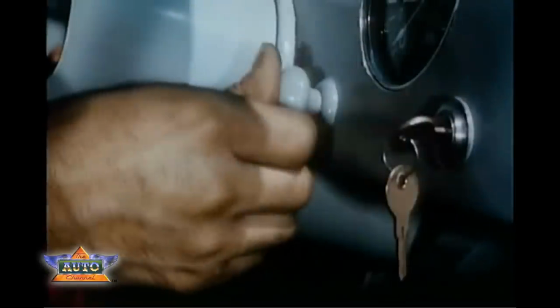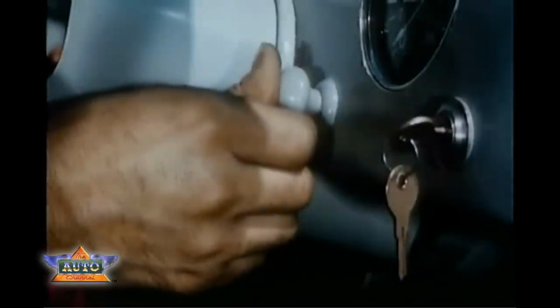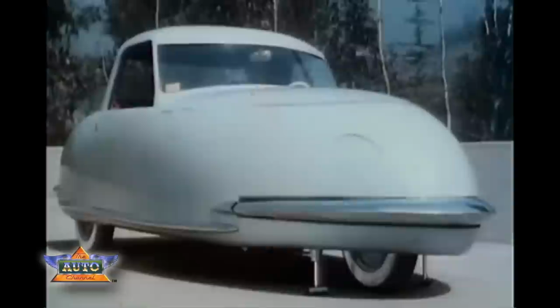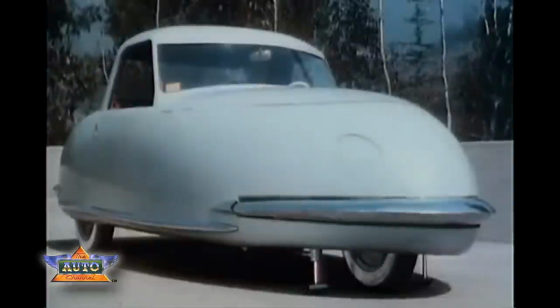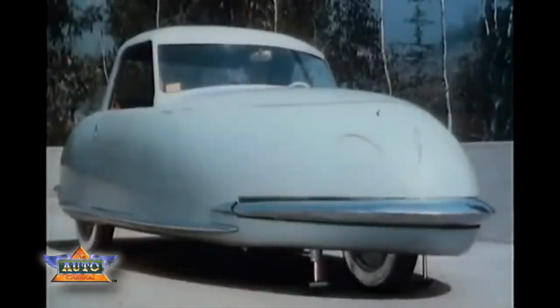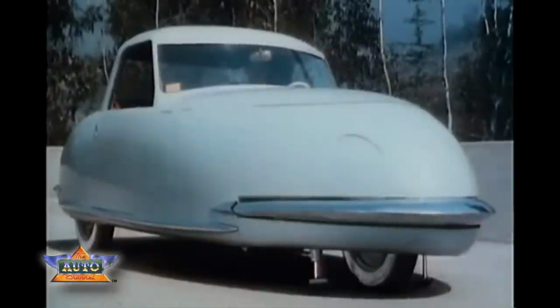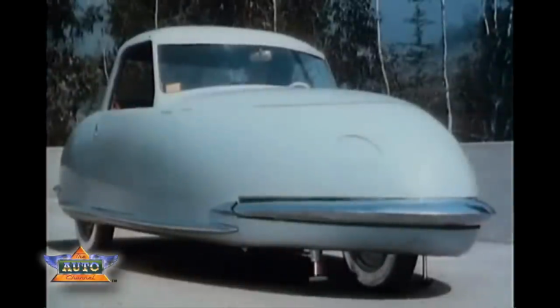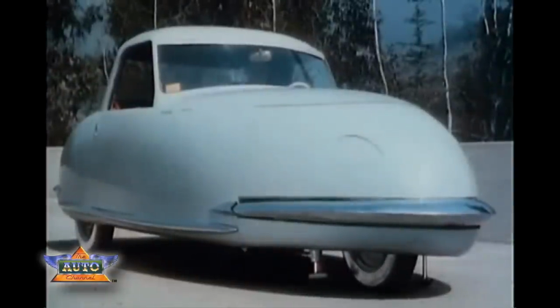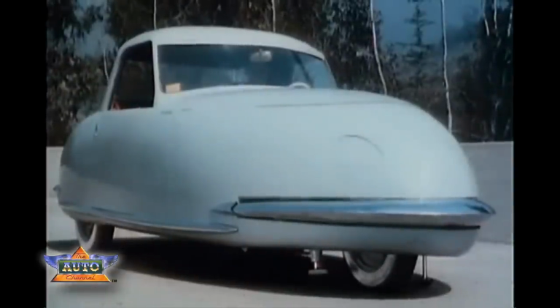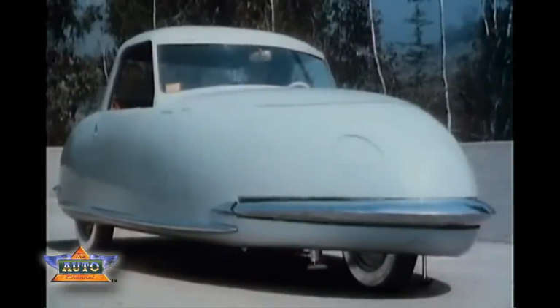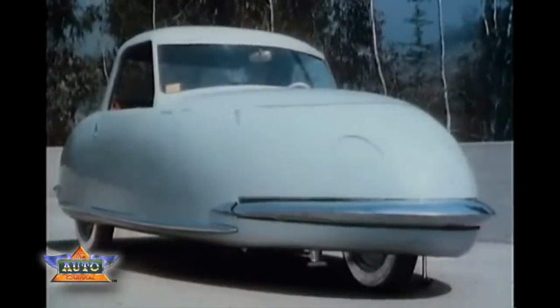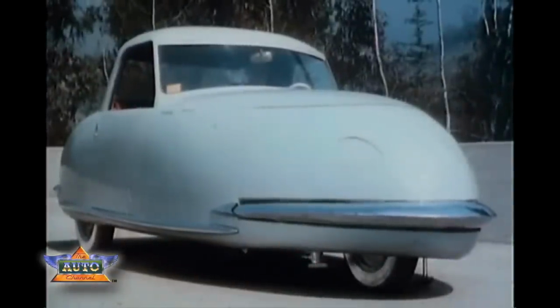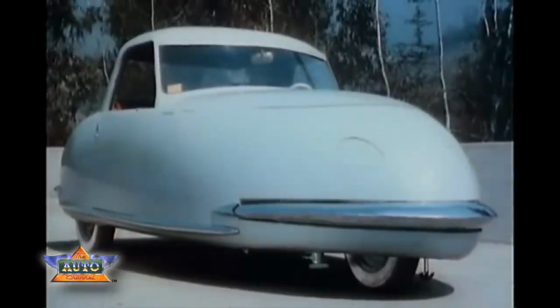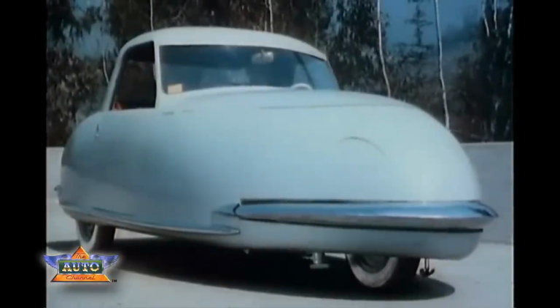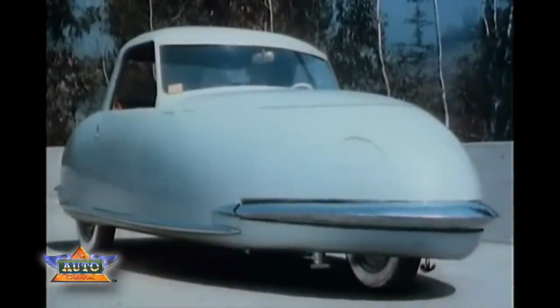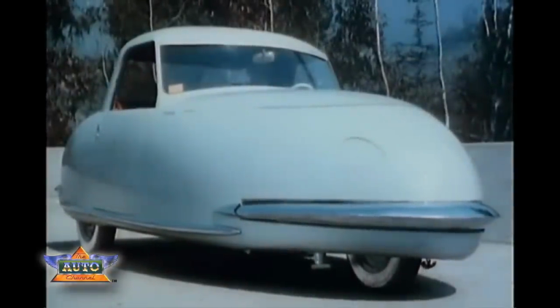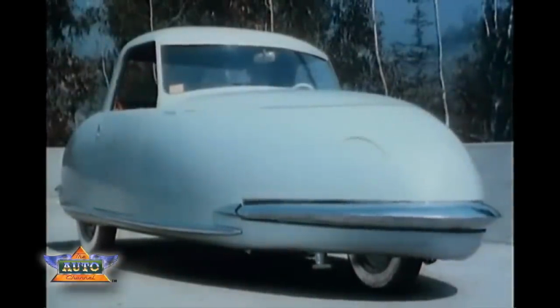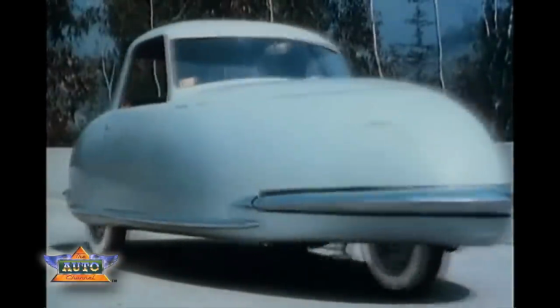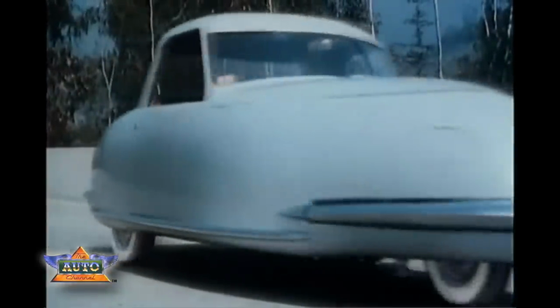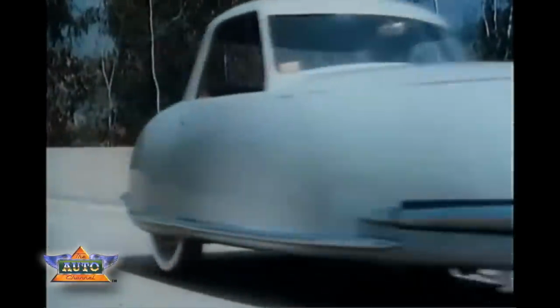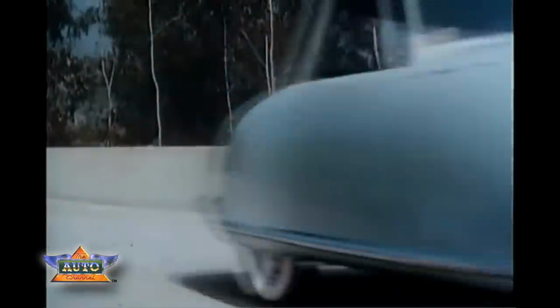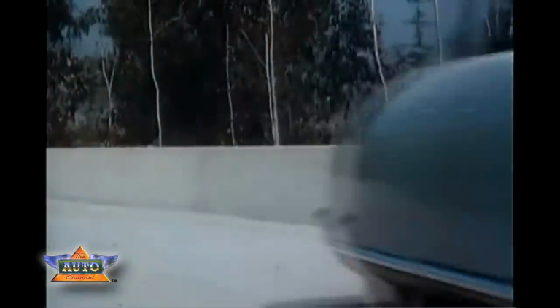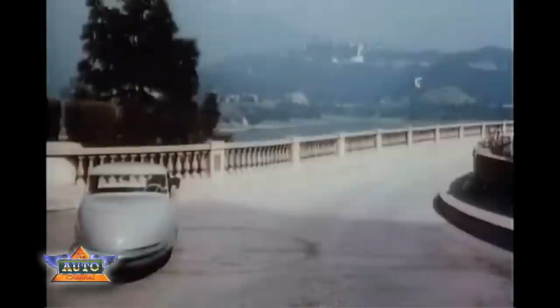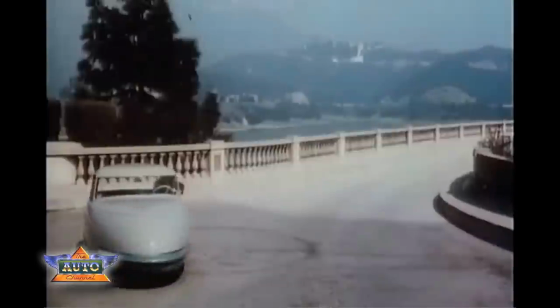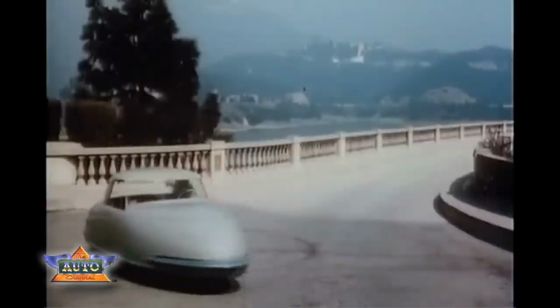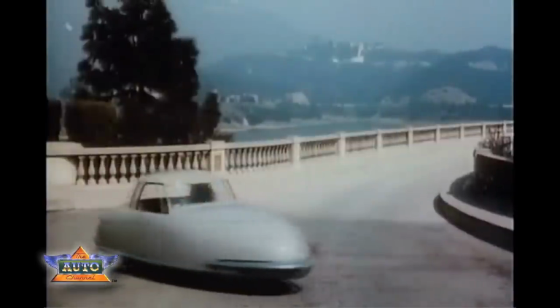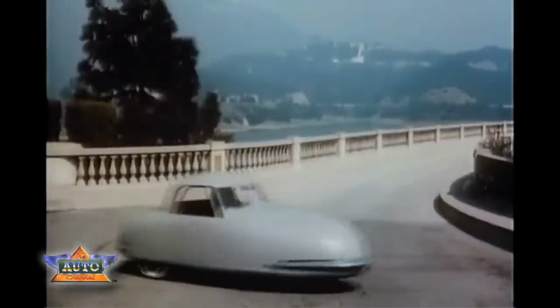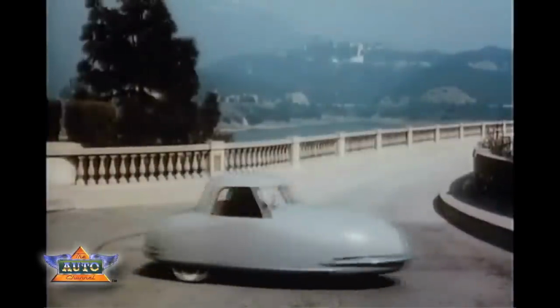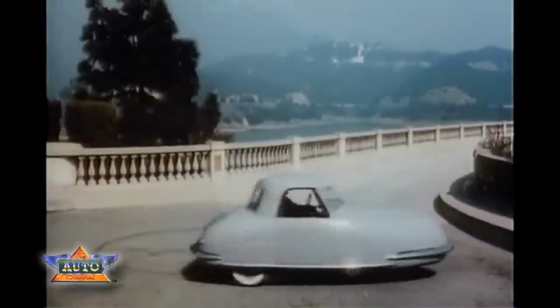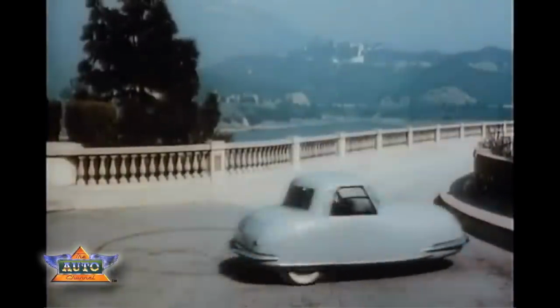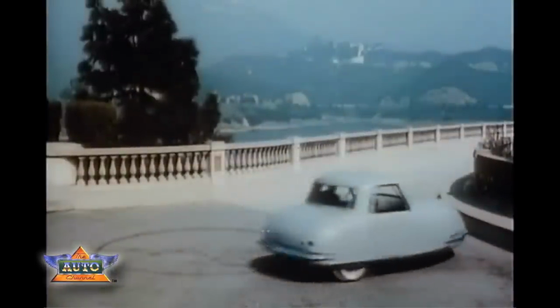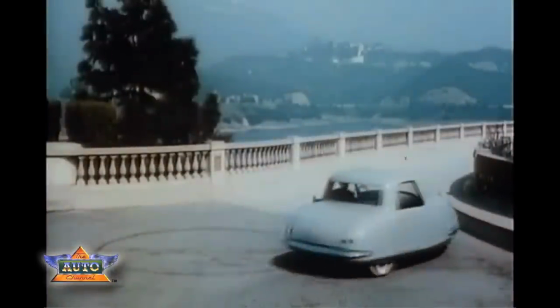There are no fenders; wrap-around steel bumpers protect removable body panels. This little chariot can really run you around in circles.